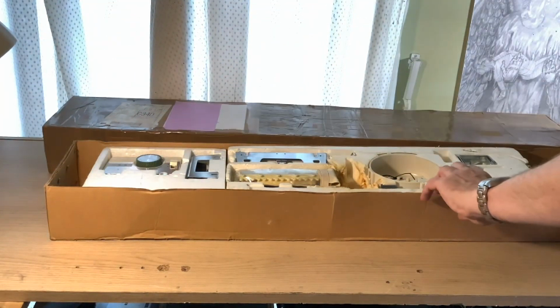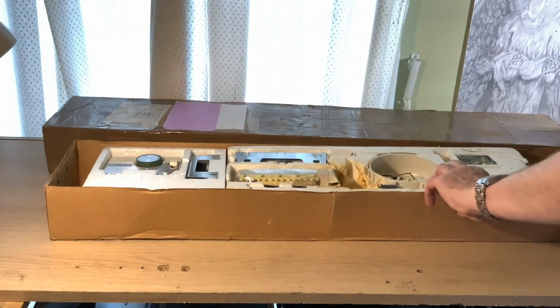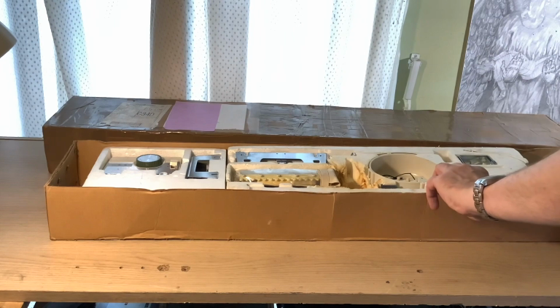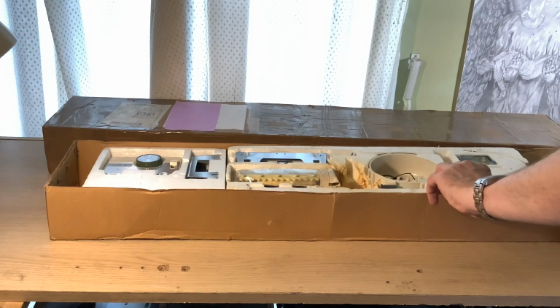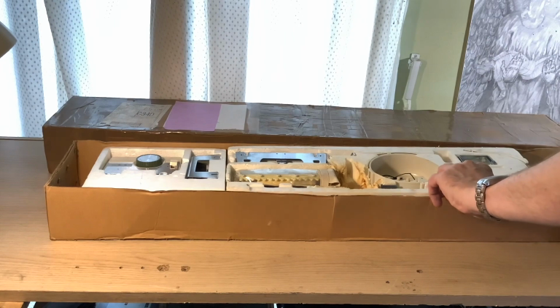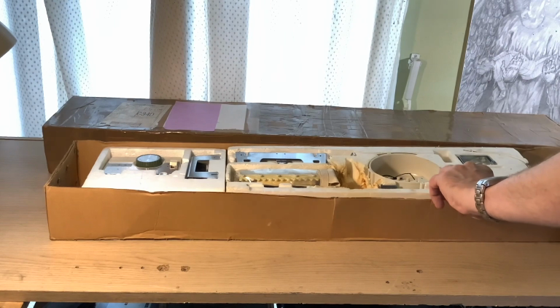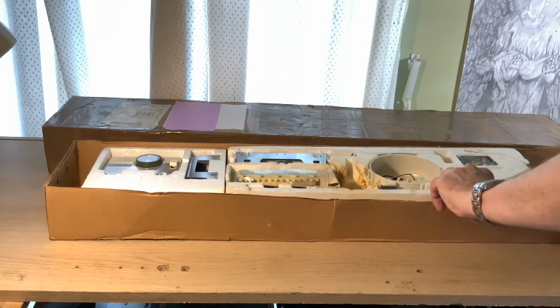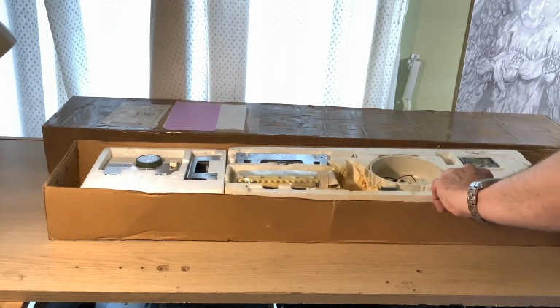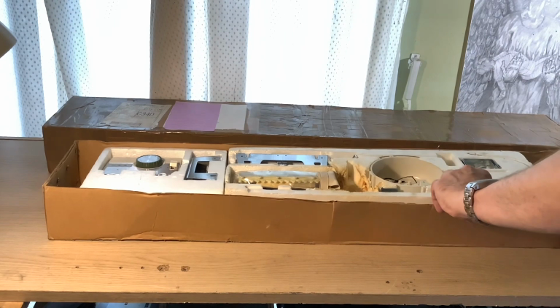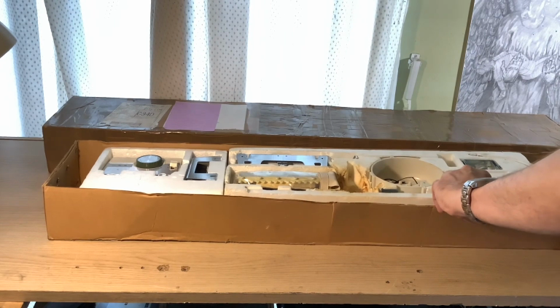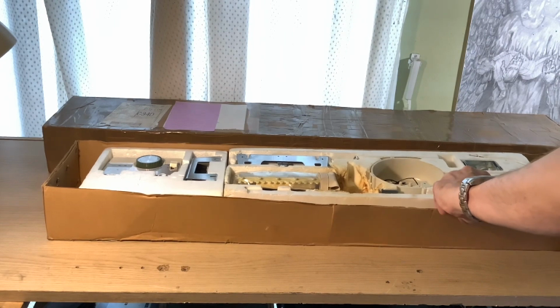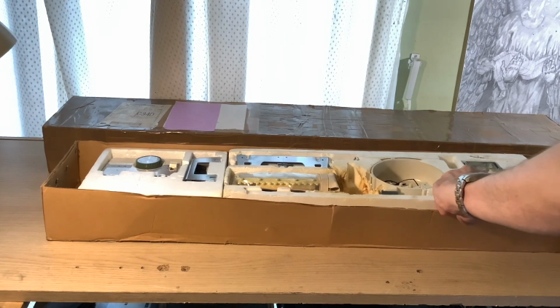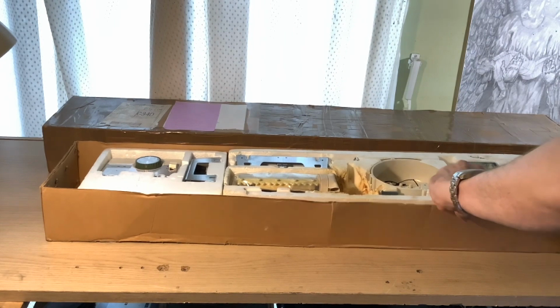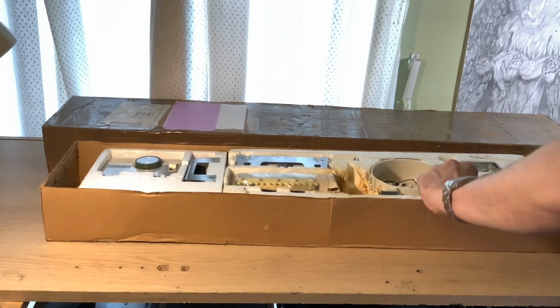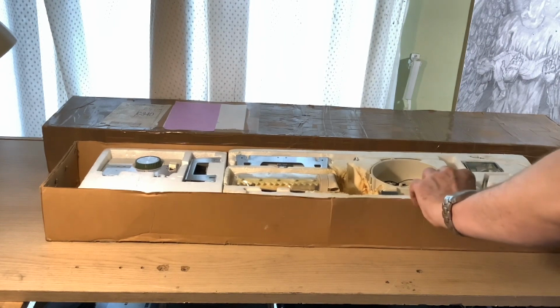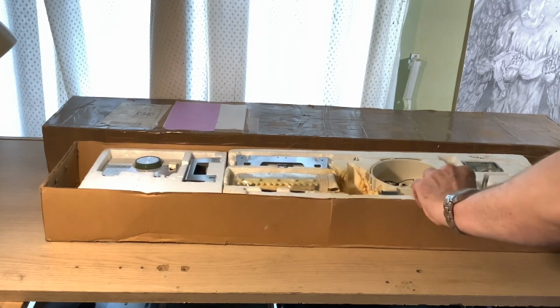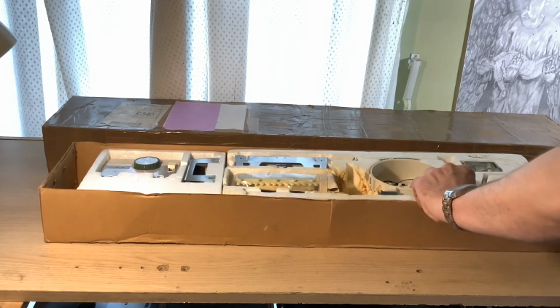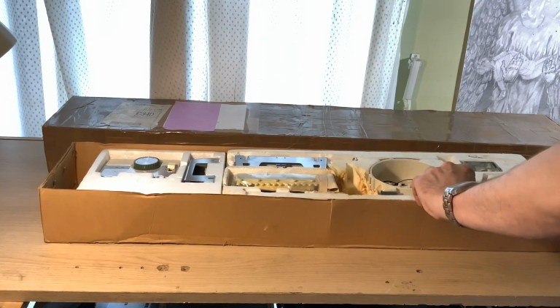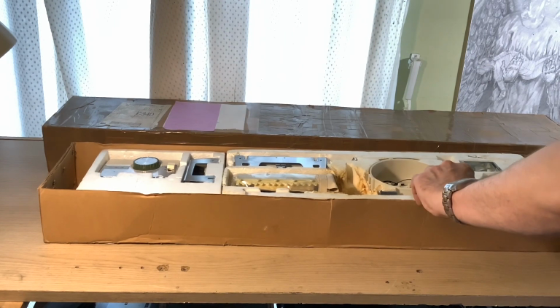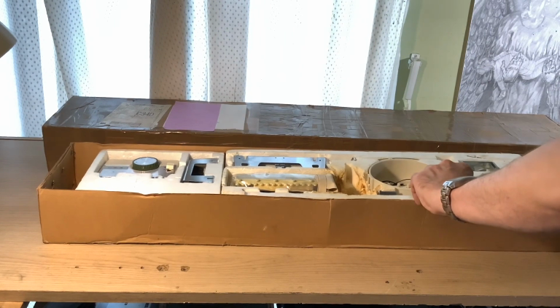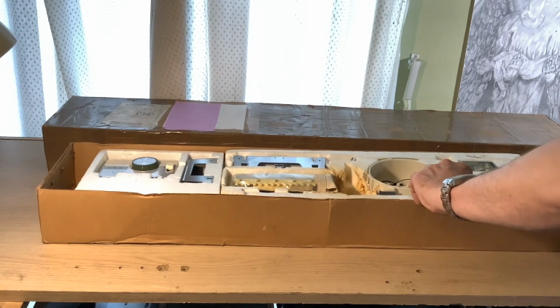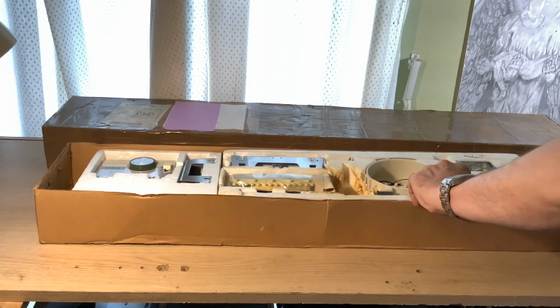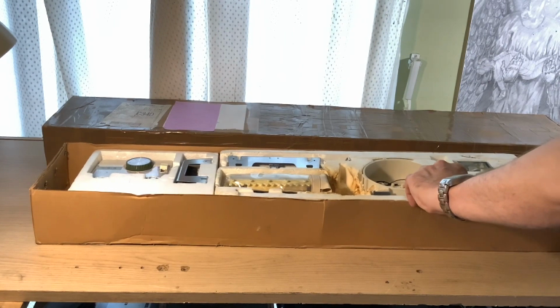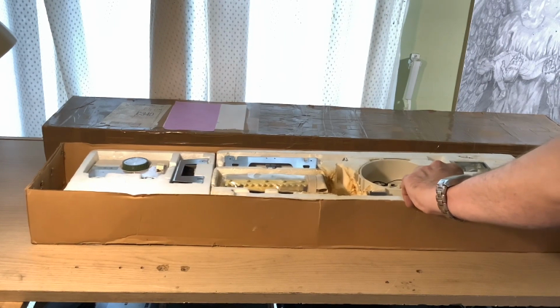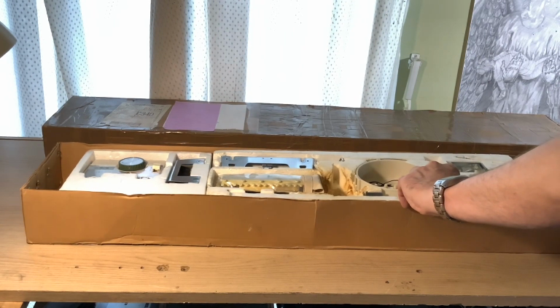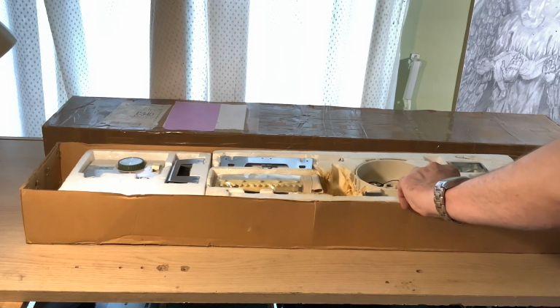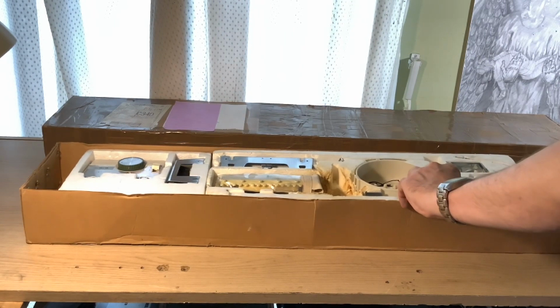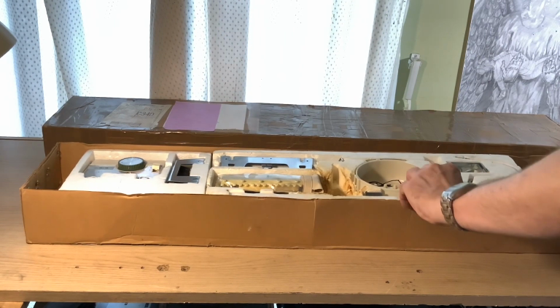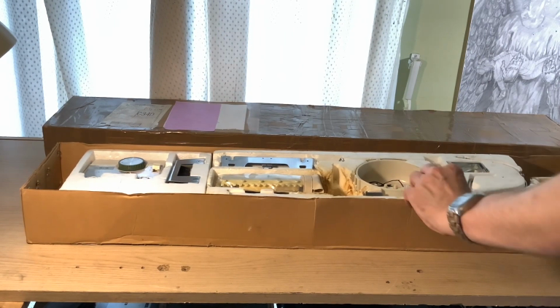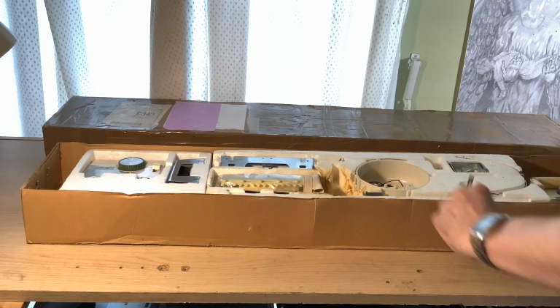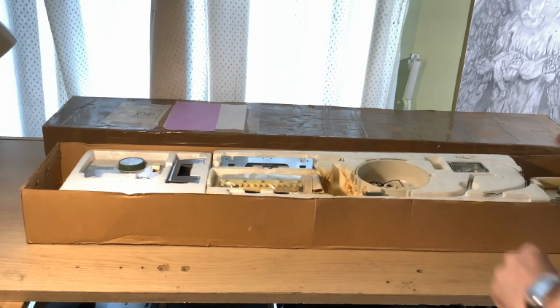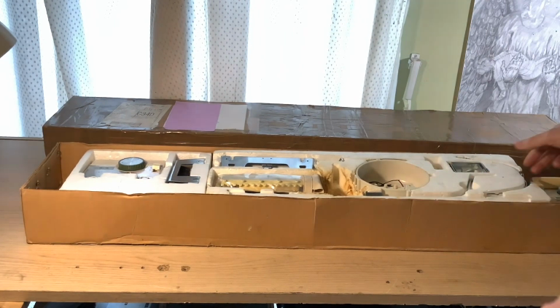Hi there, welcome to my channel. Today we are working on a new knitting machine.